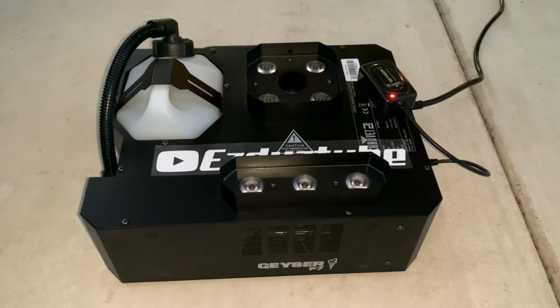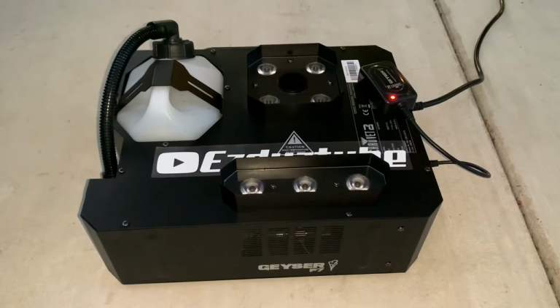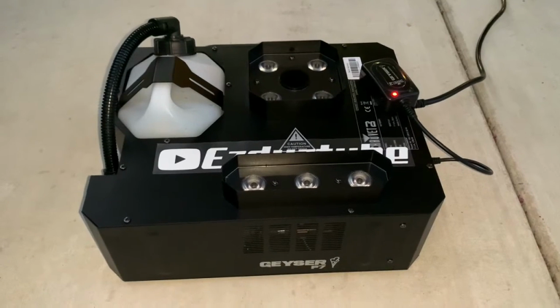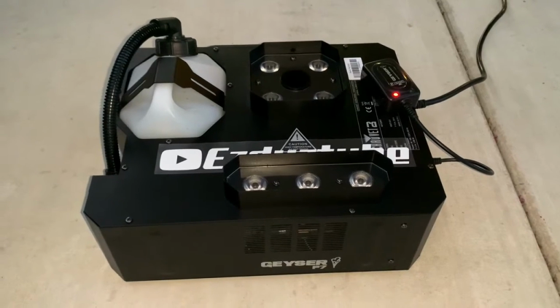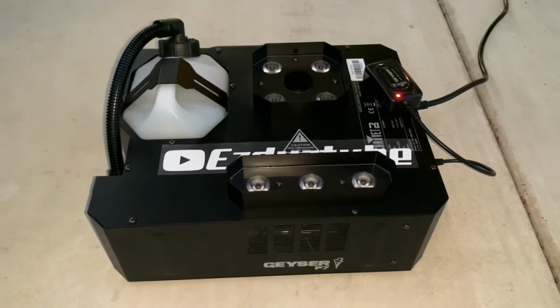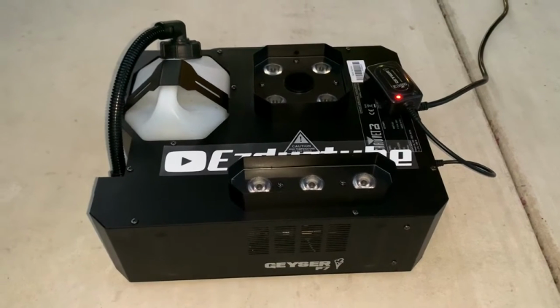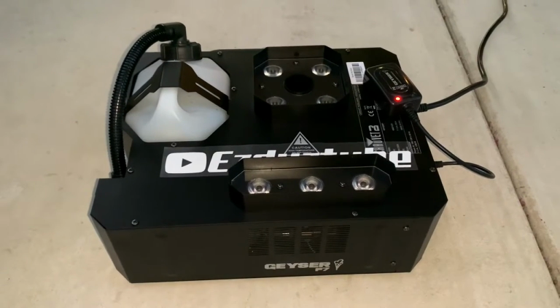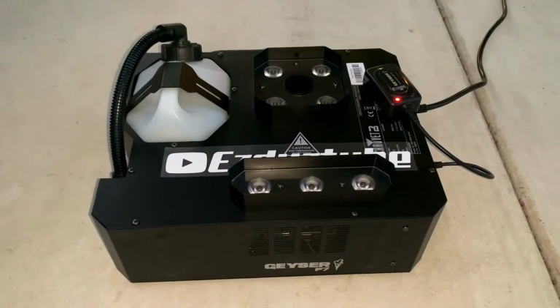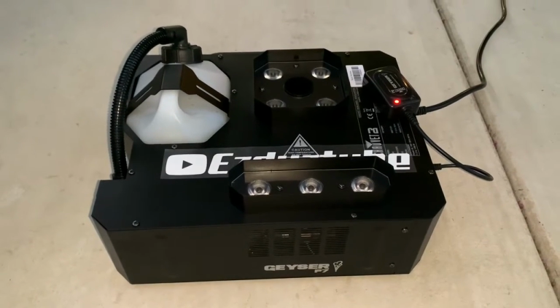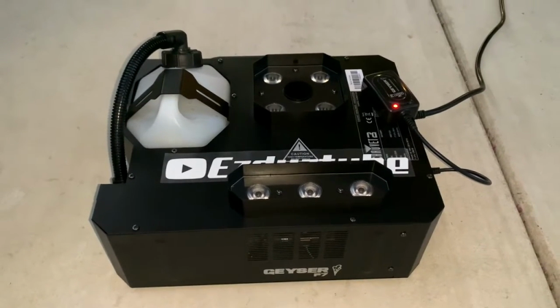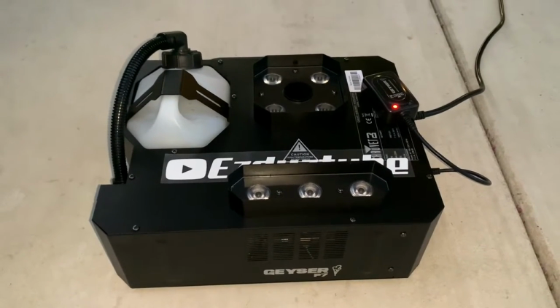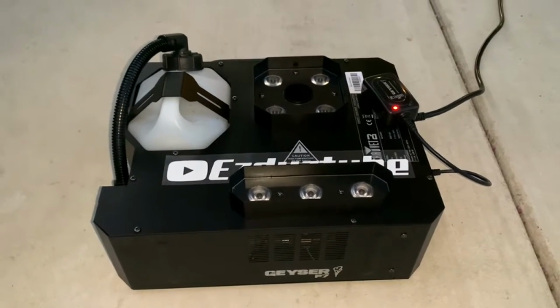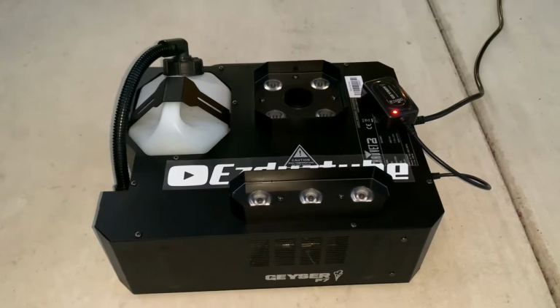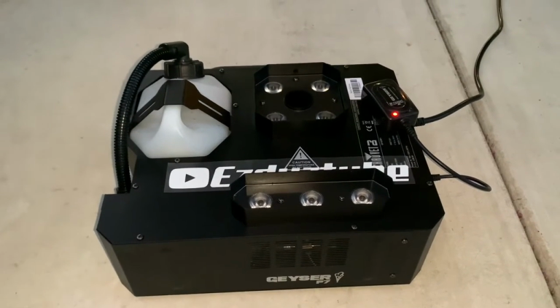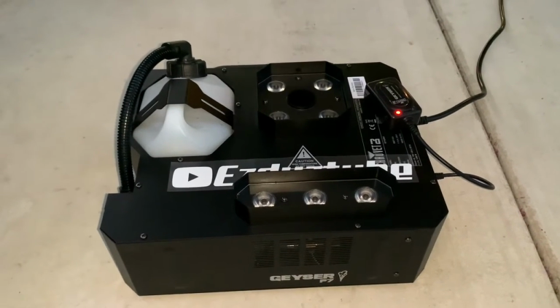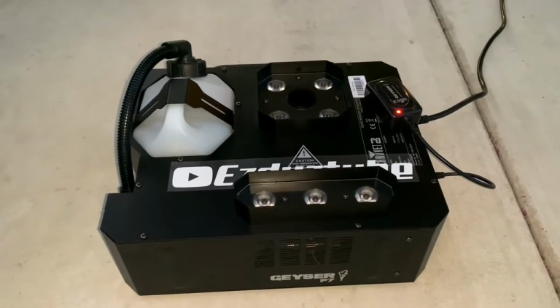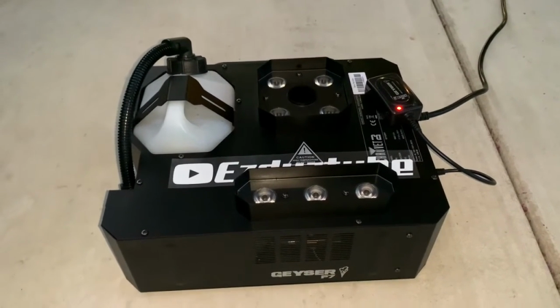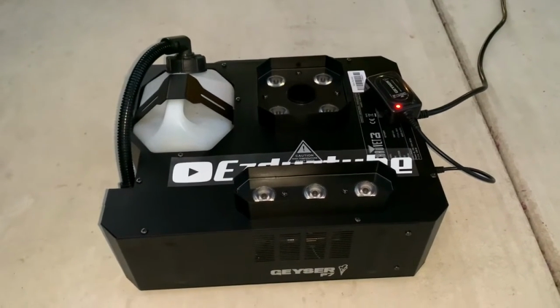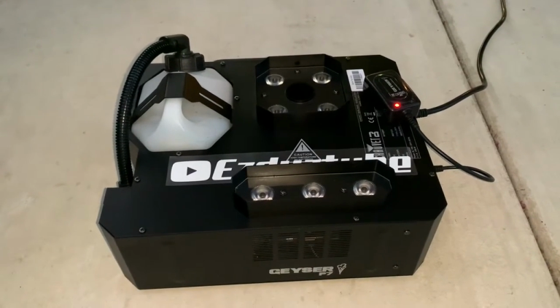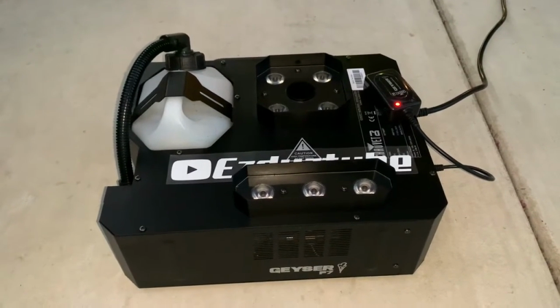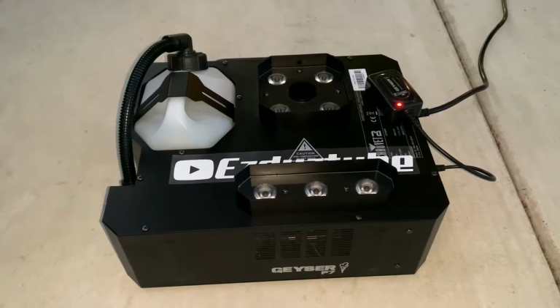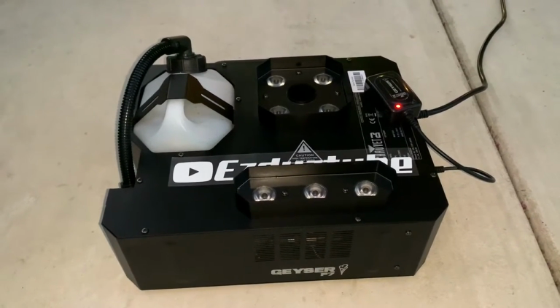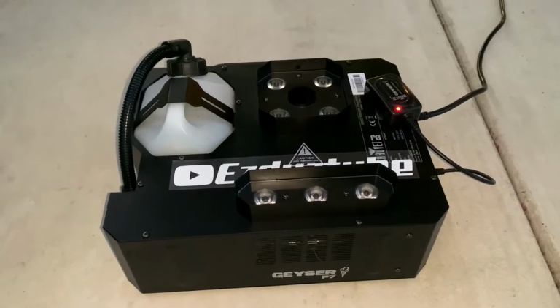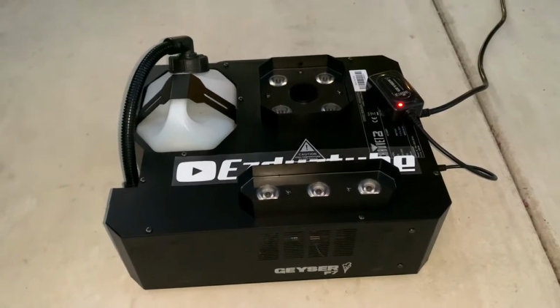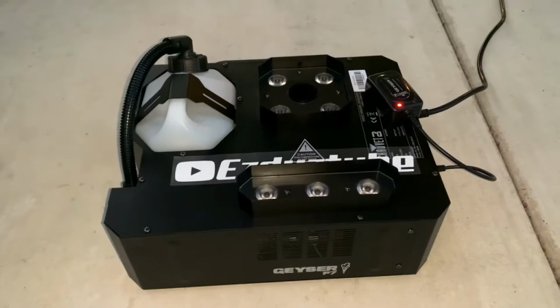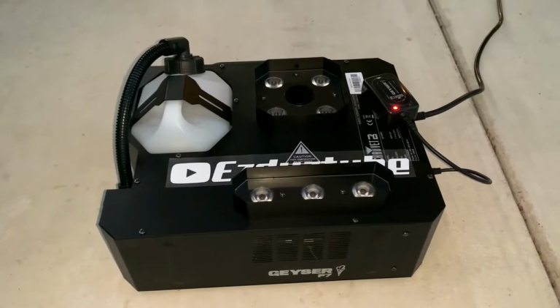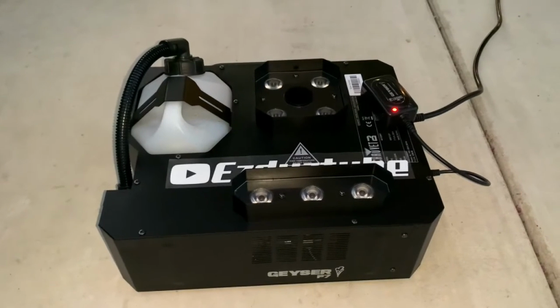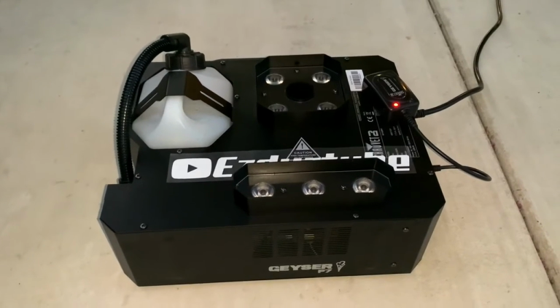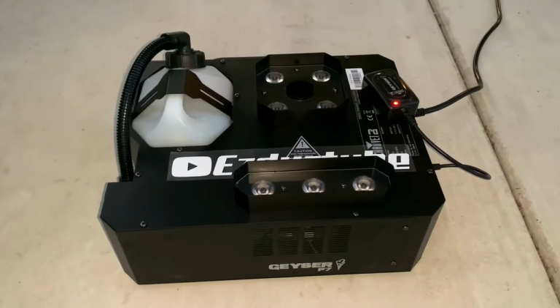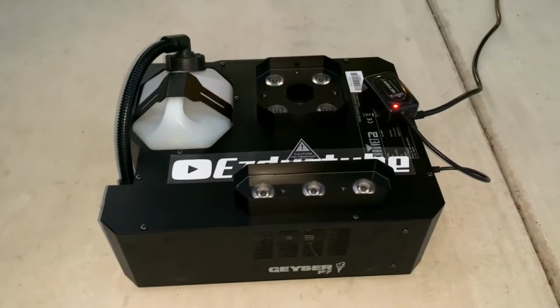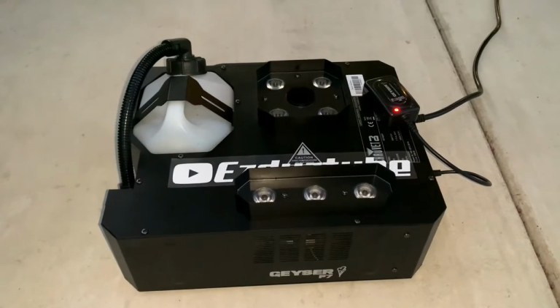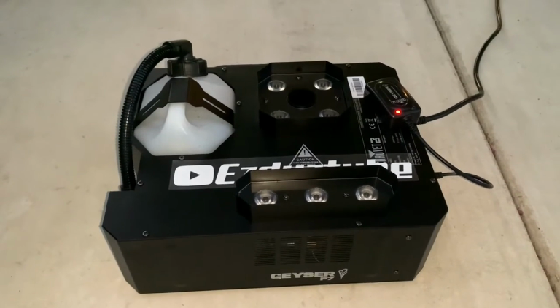Hey, how's it going? It's ZDOS2. Today we're going to be checking out a fog machine from Chauvet DJ — this is the Geyser P7.